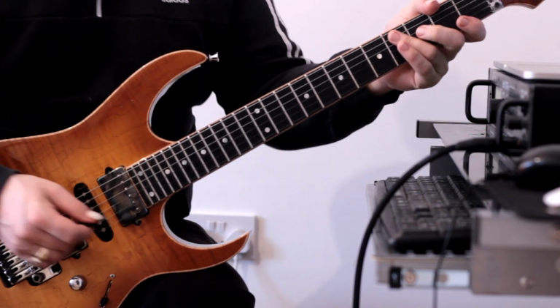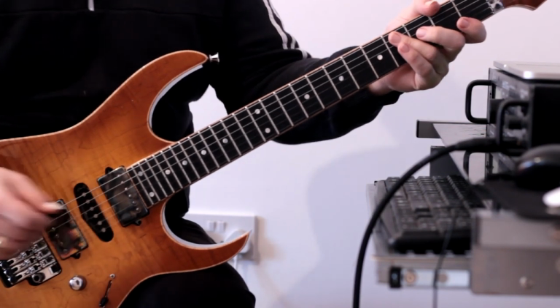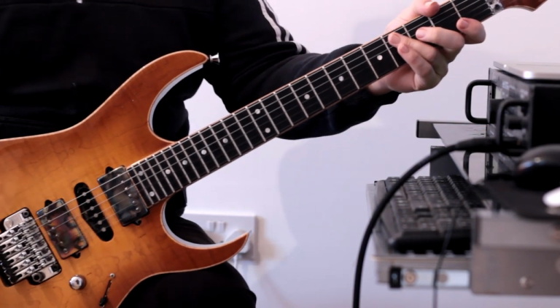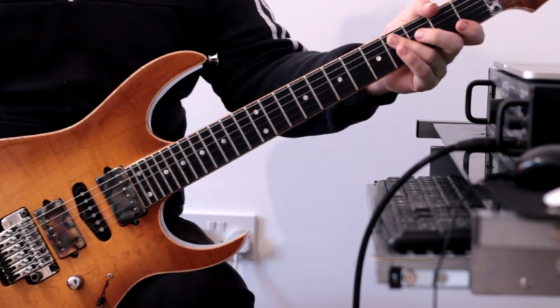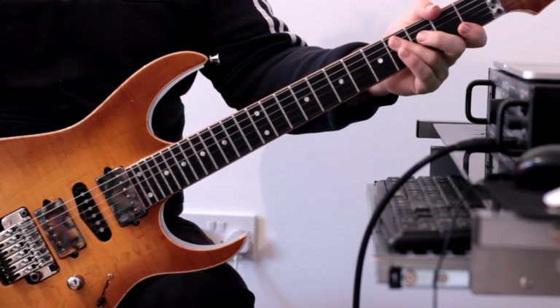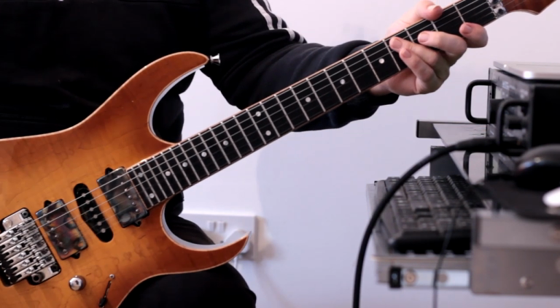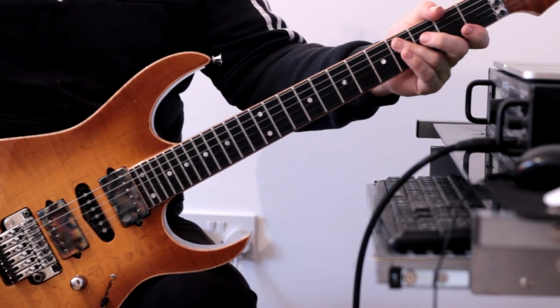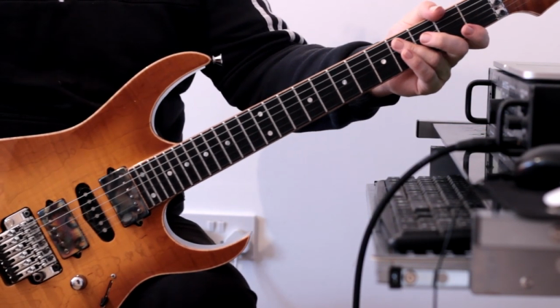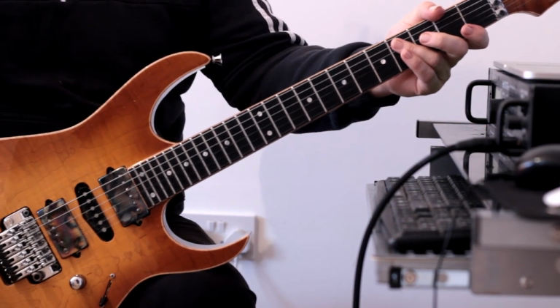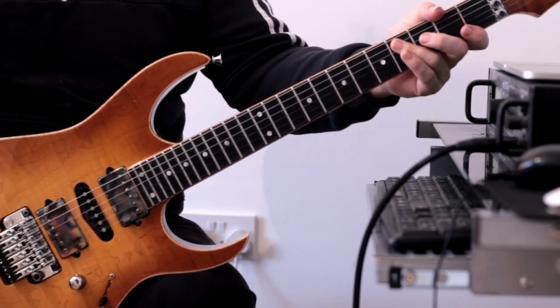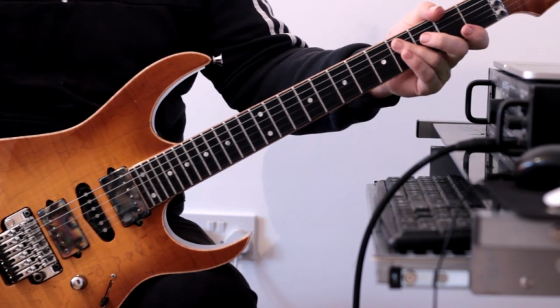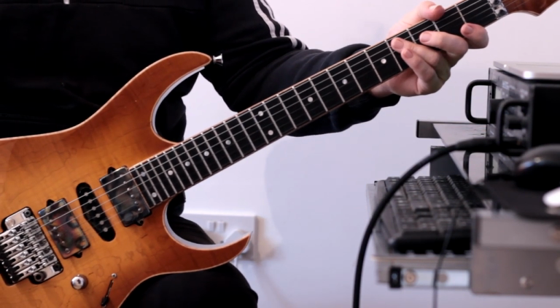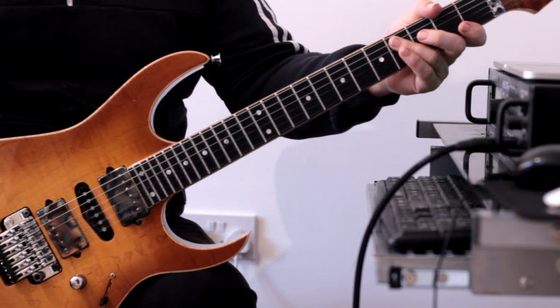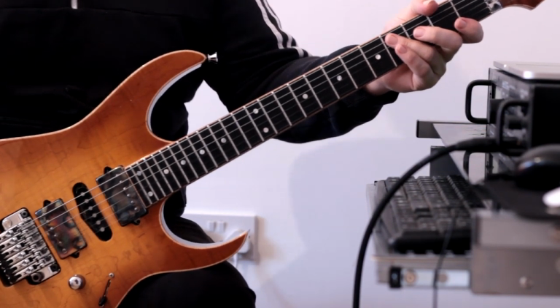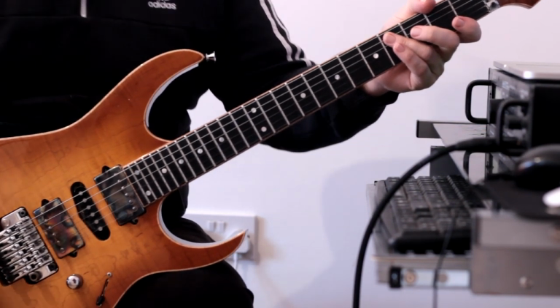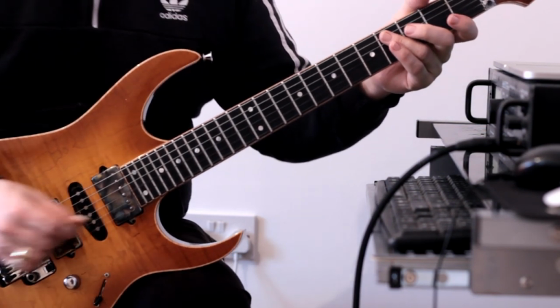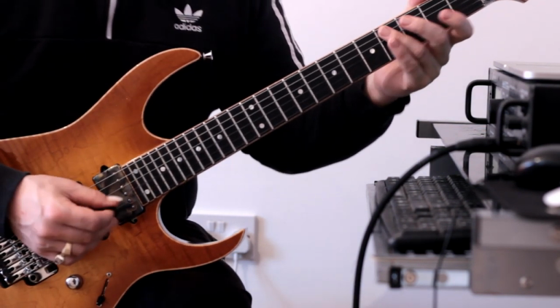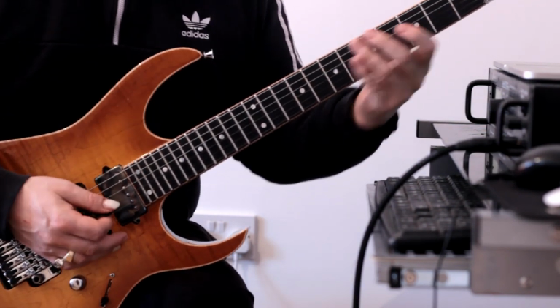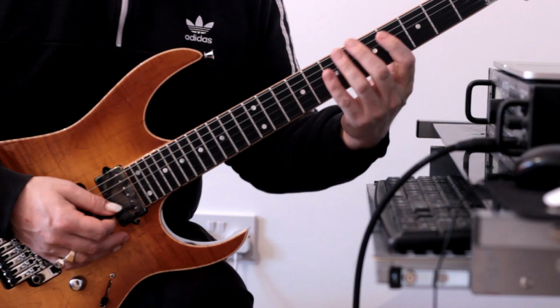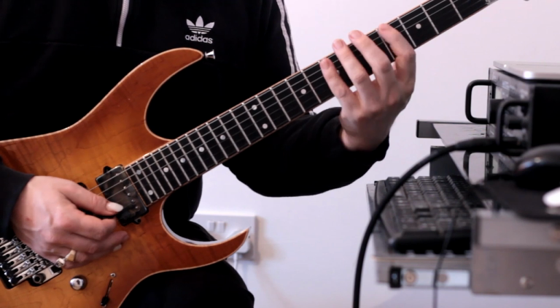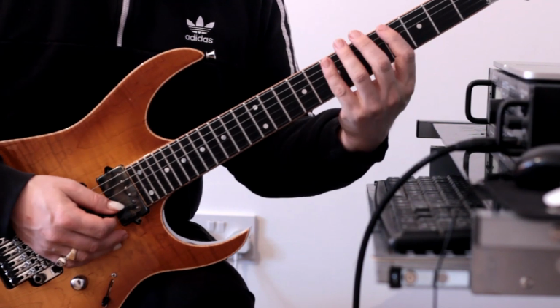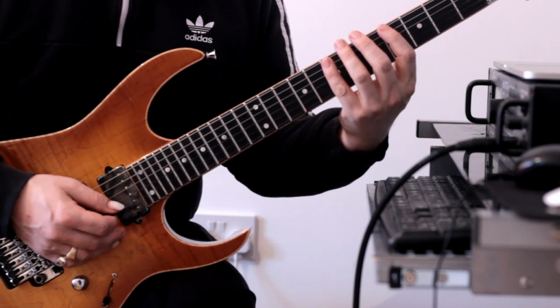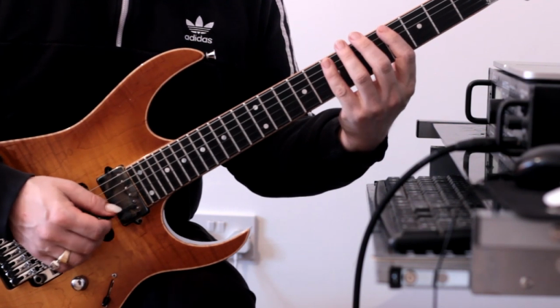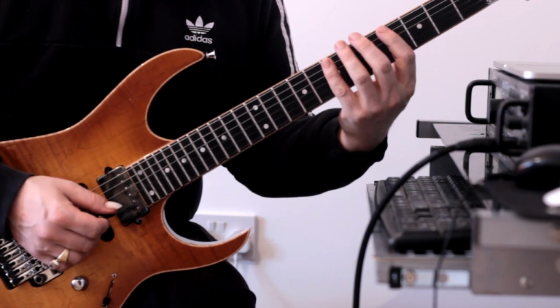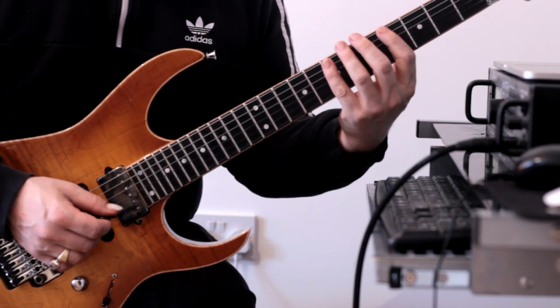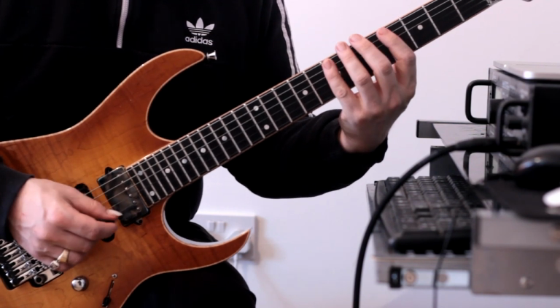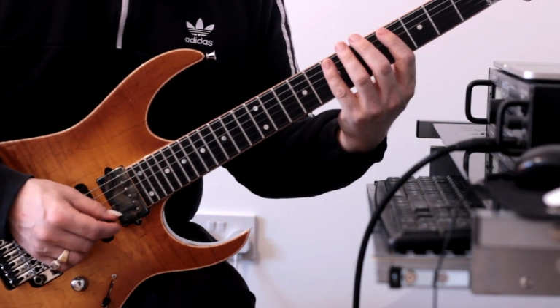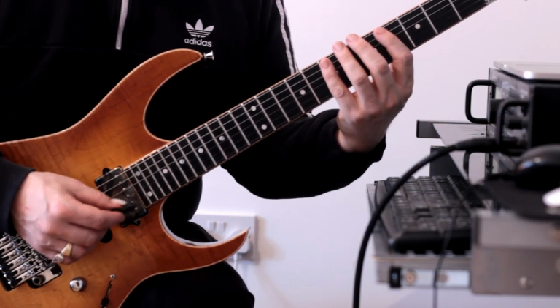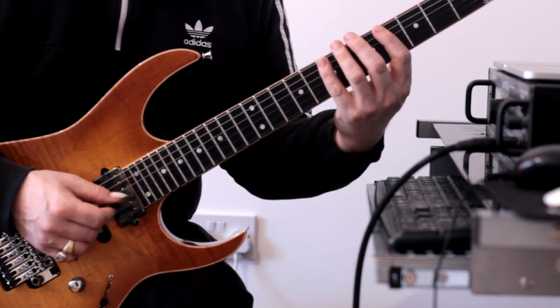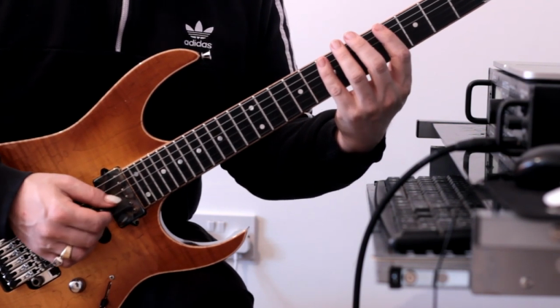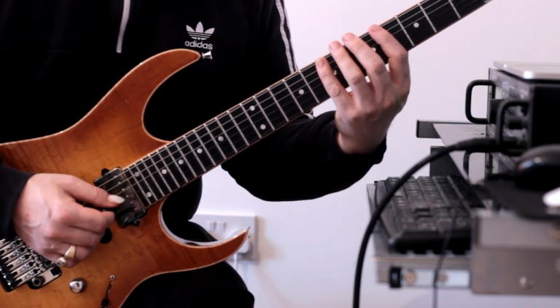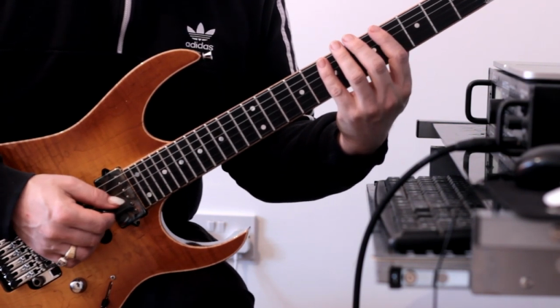So that's the whole lick in its entirety. Let me play it all together nice and slowly.